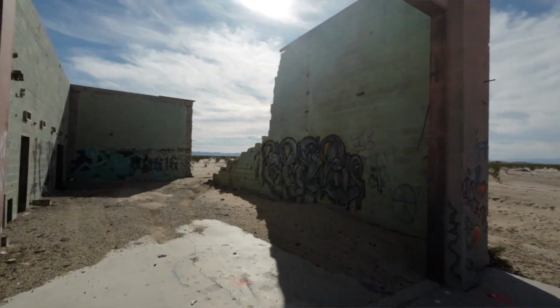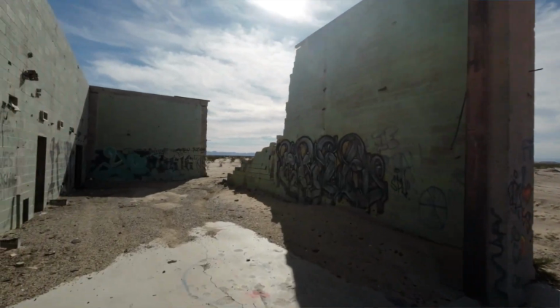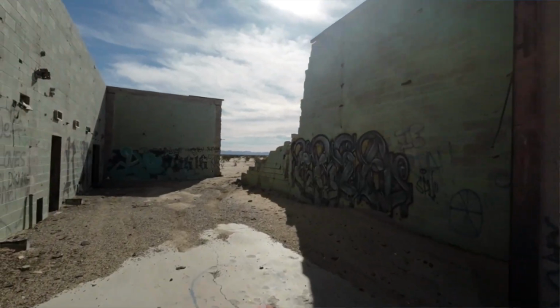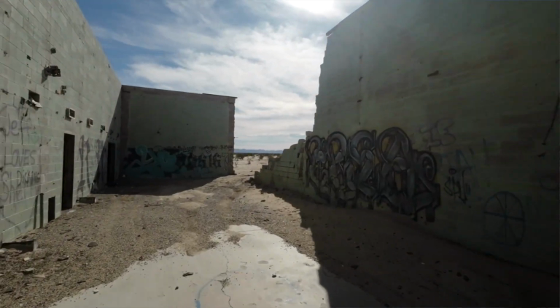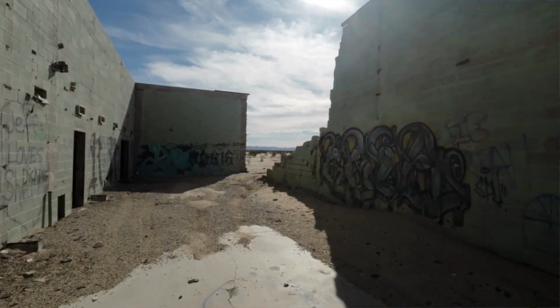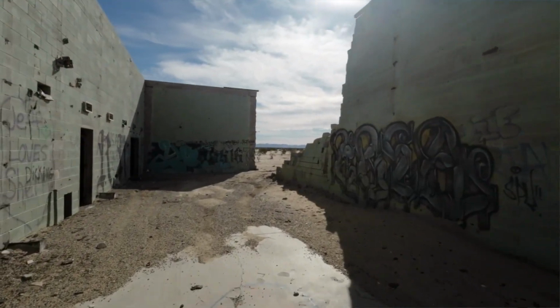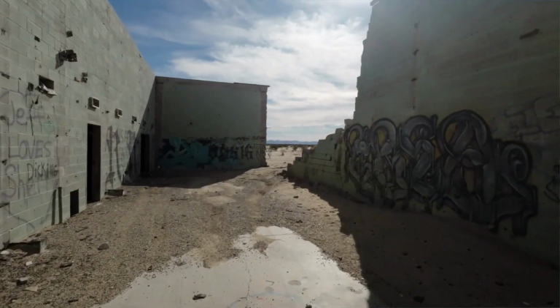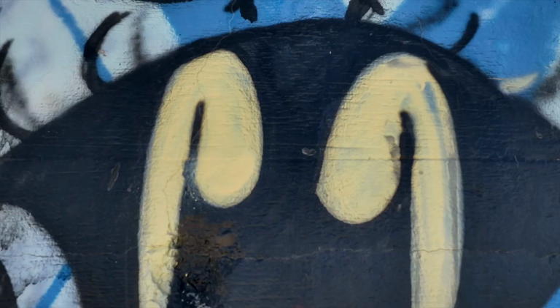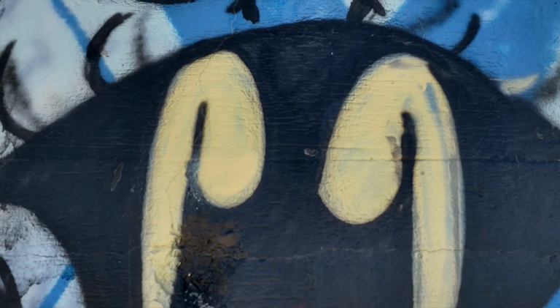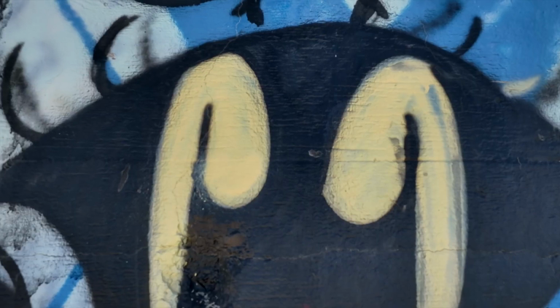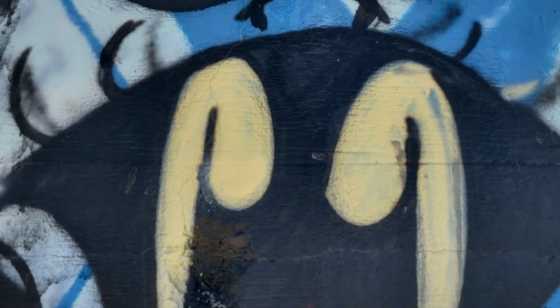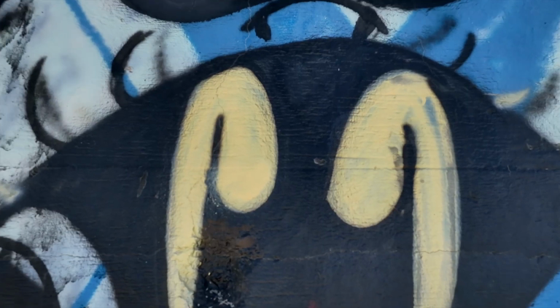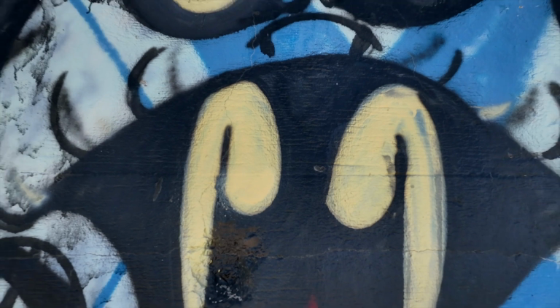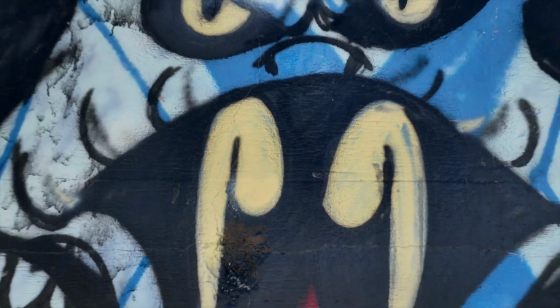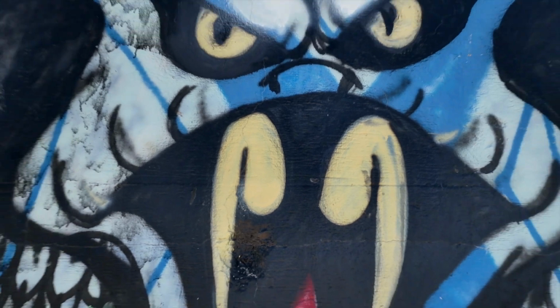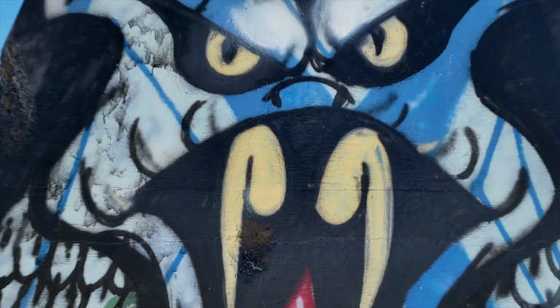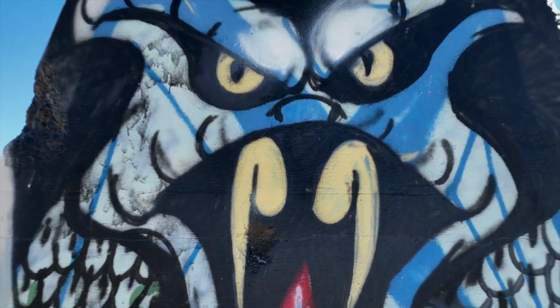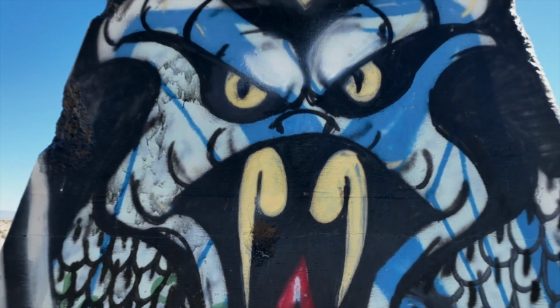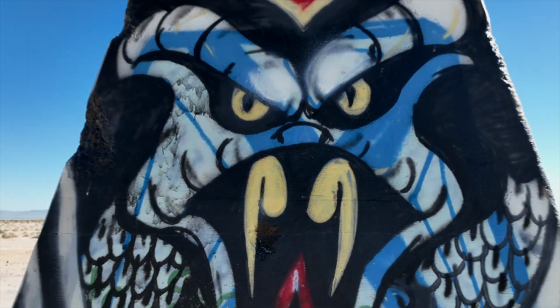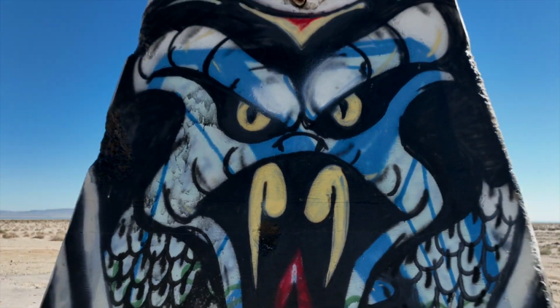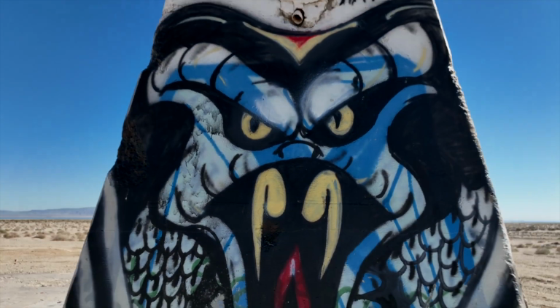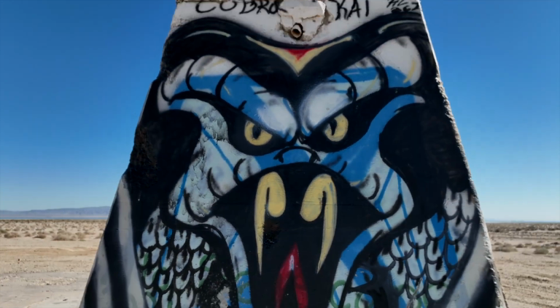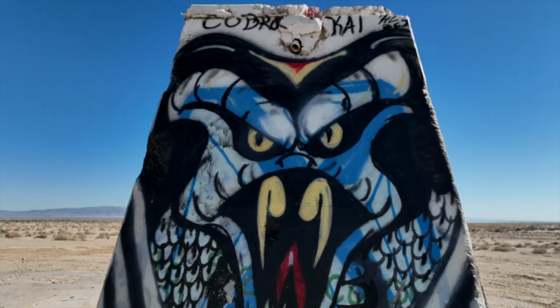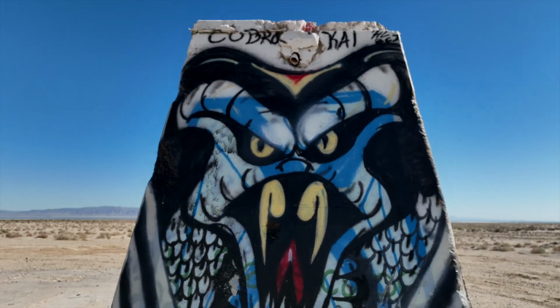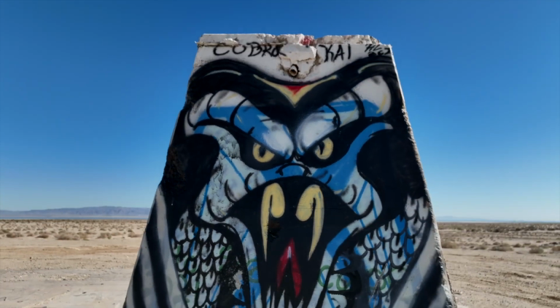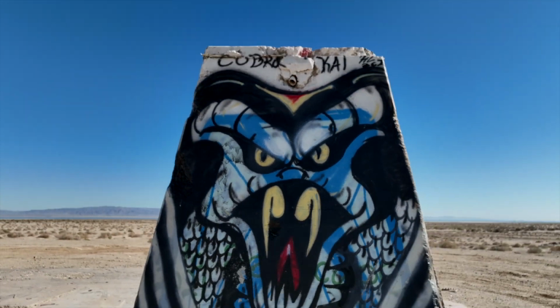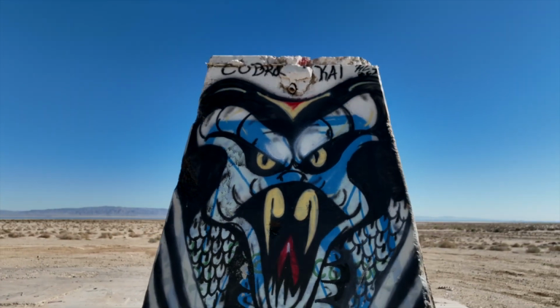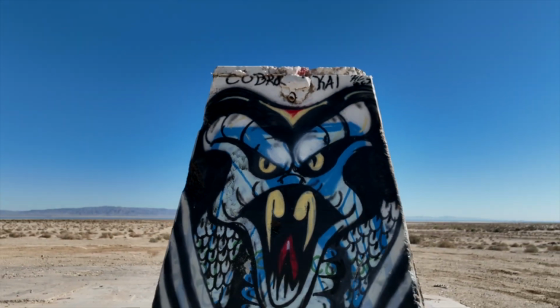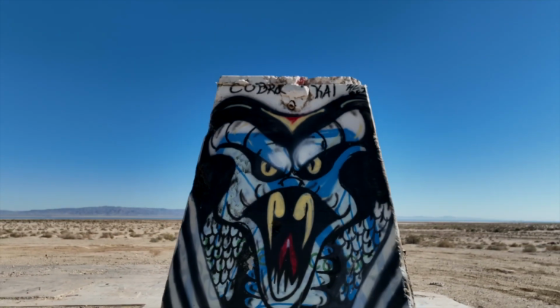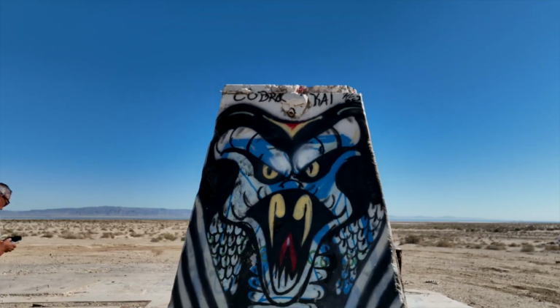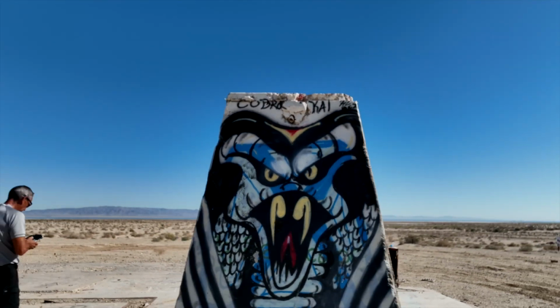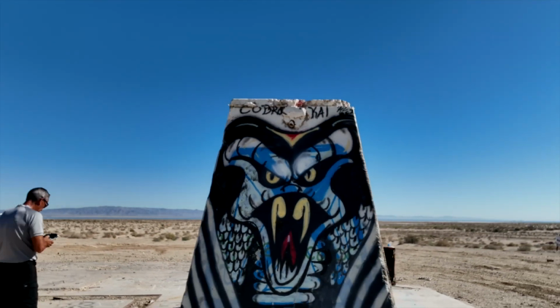That's it for this episode. I look forward to sharing more about the secrets hidden in our Southern California desert.